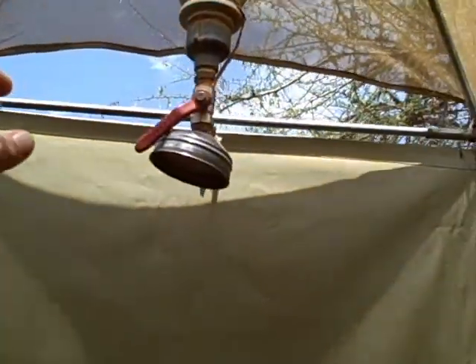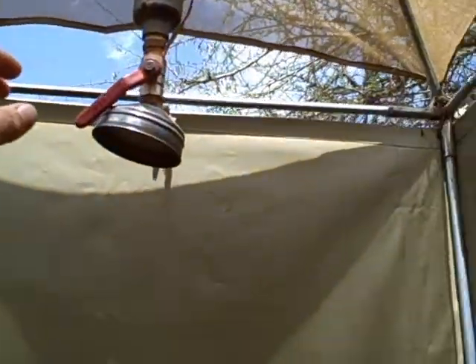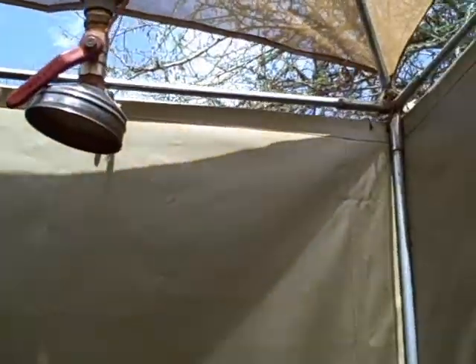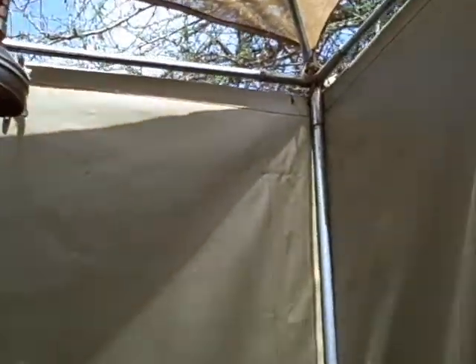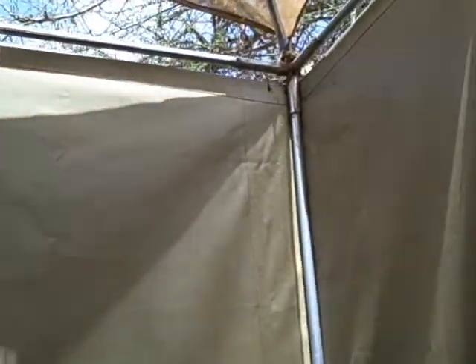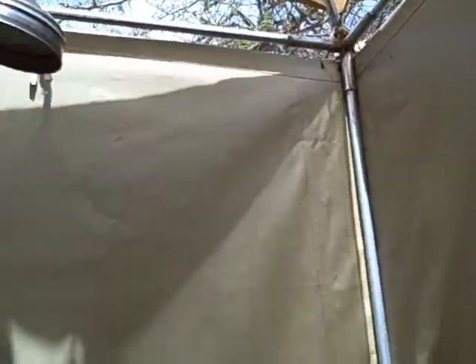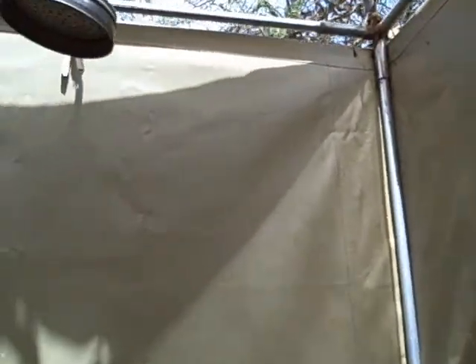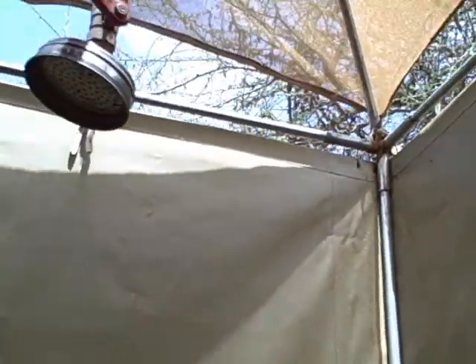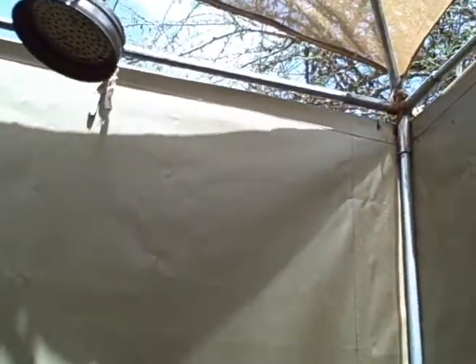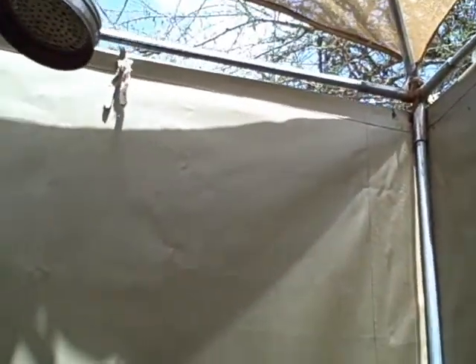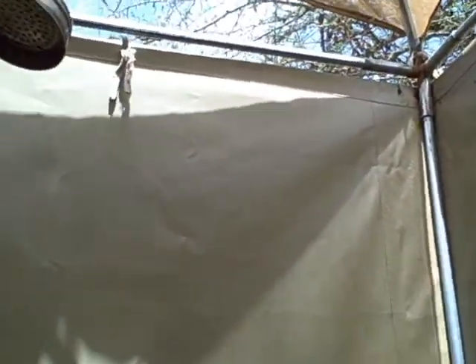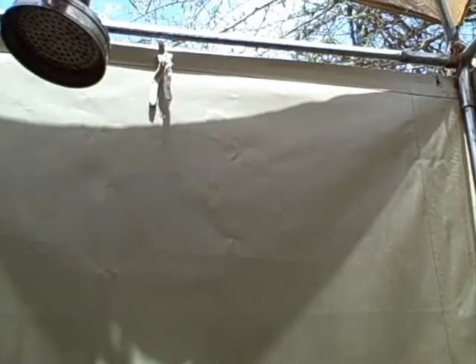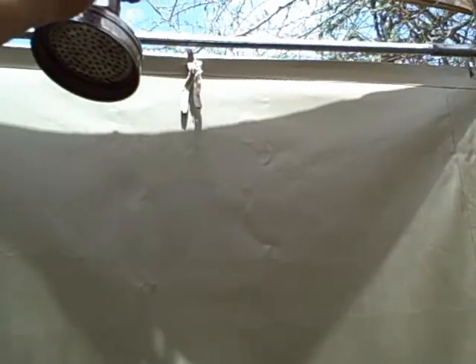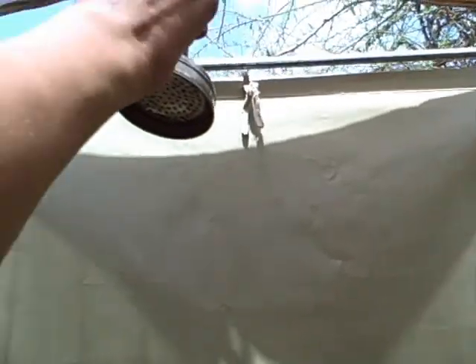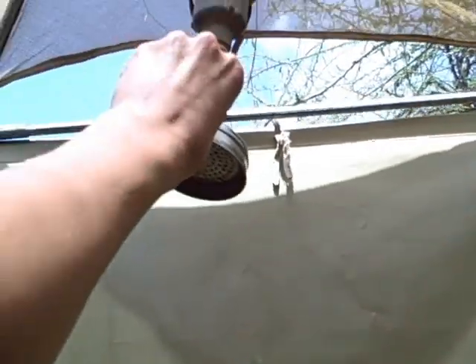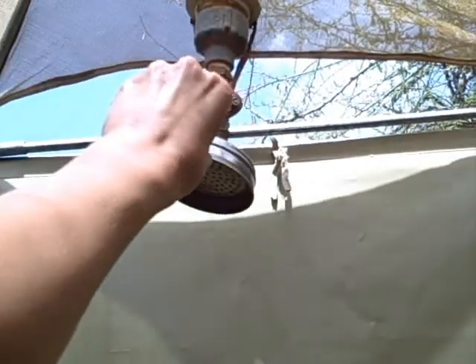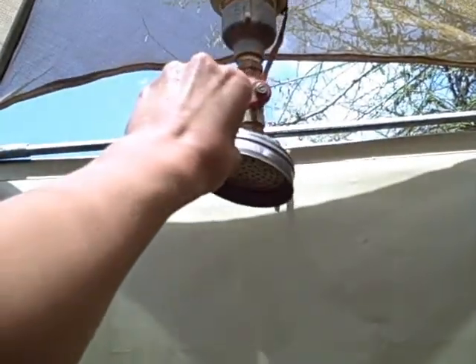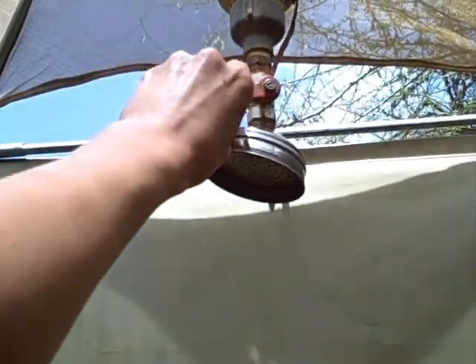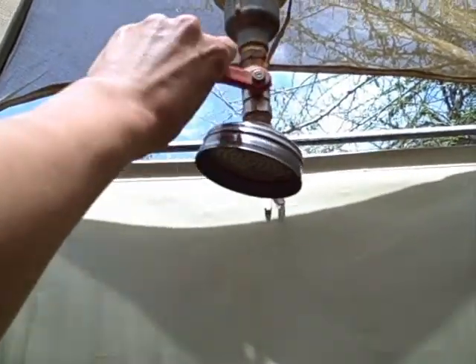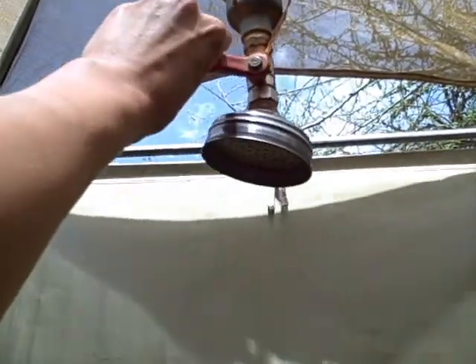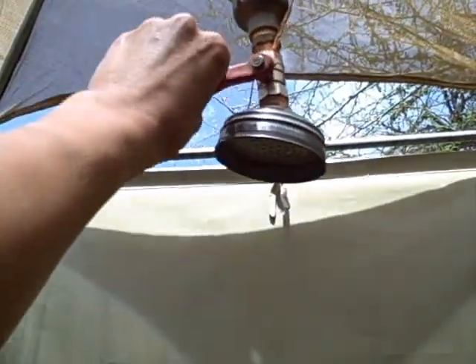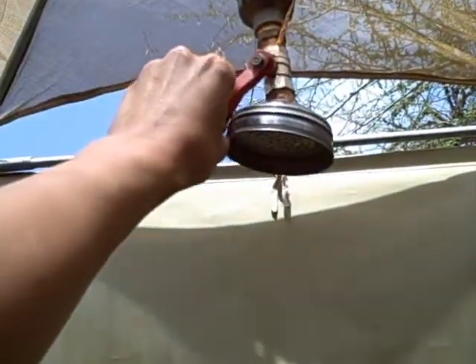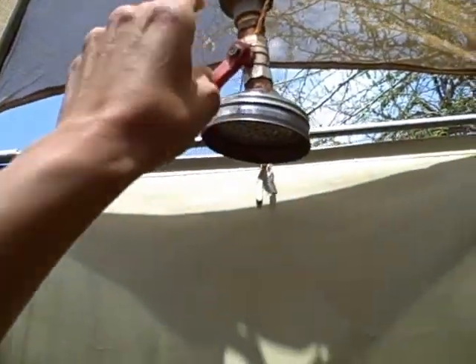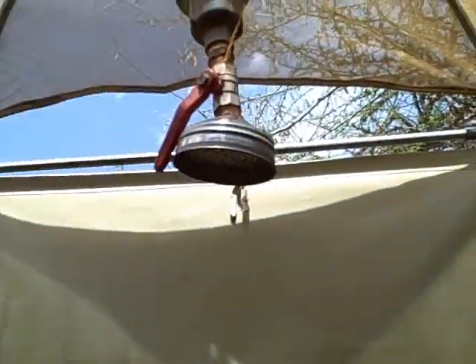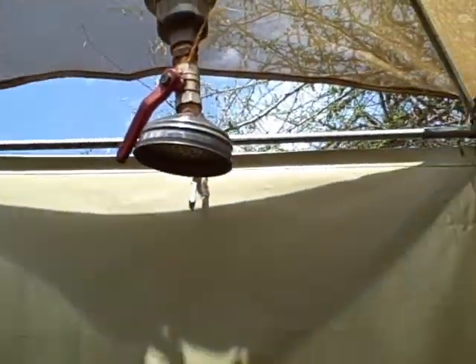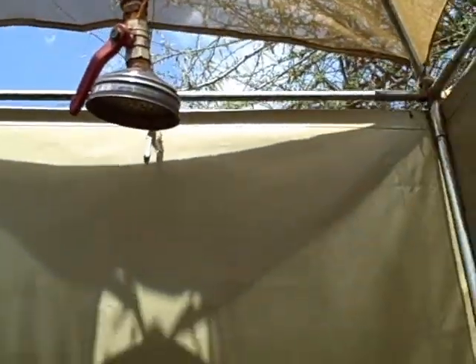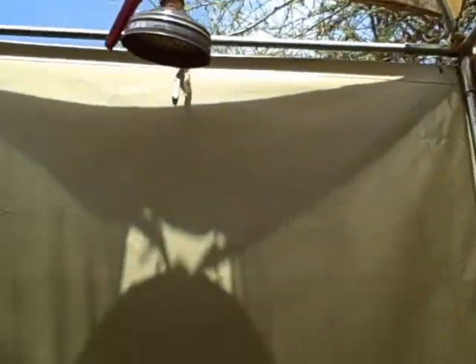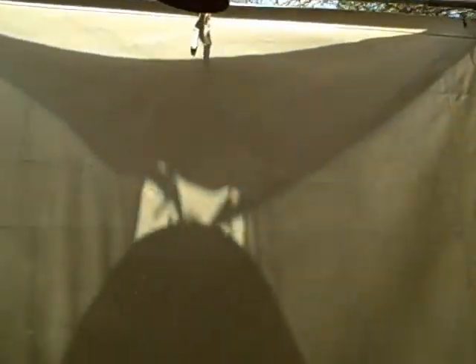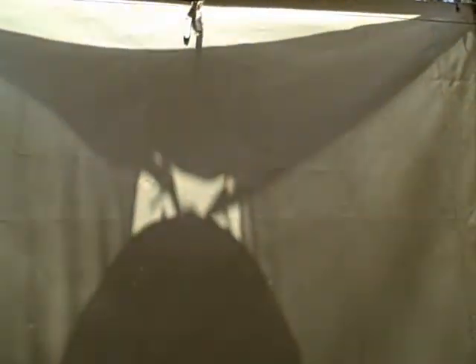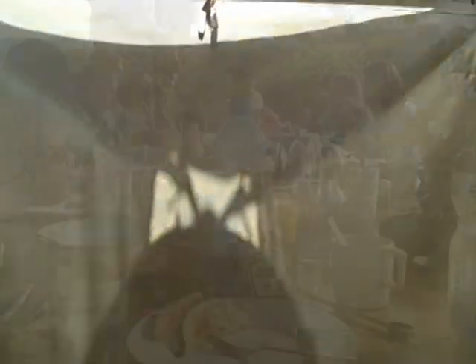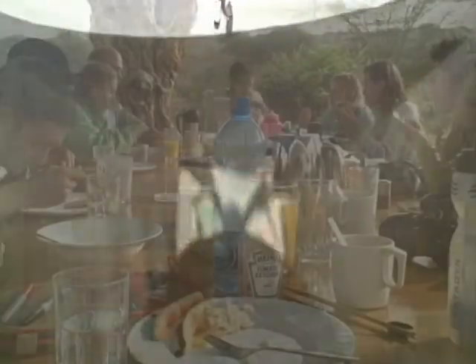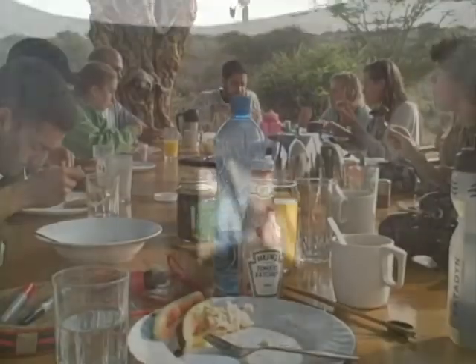This lever just allows us to get water in and out. It's actually pretty nice.